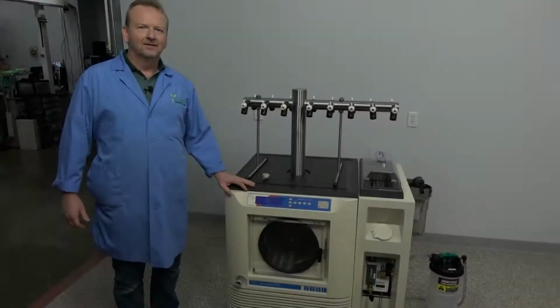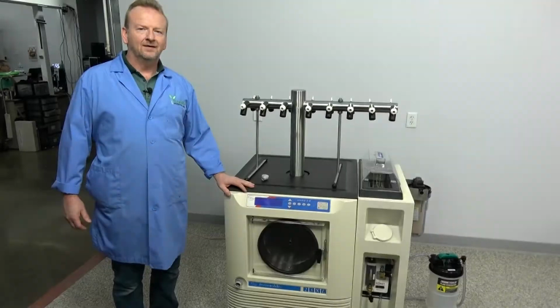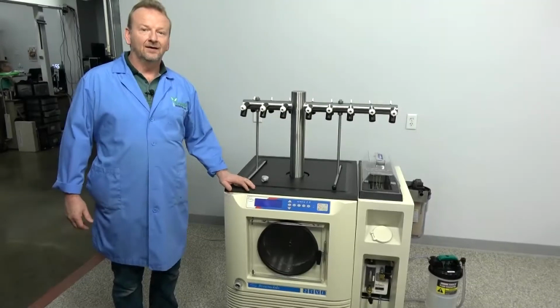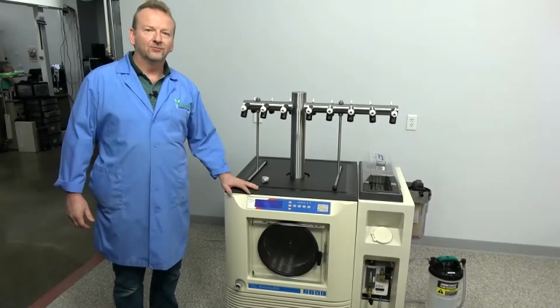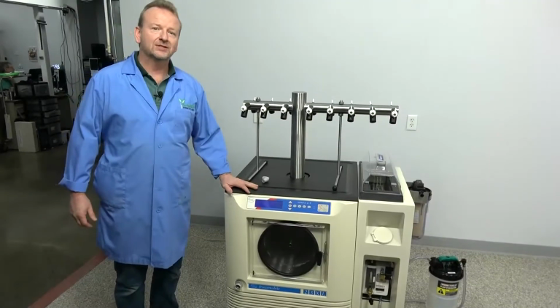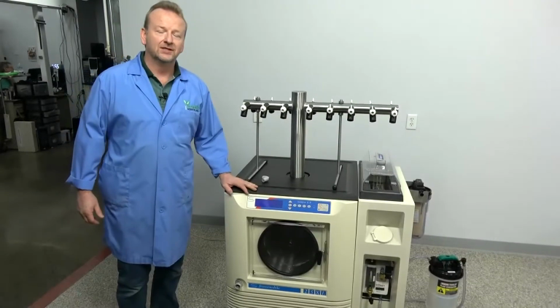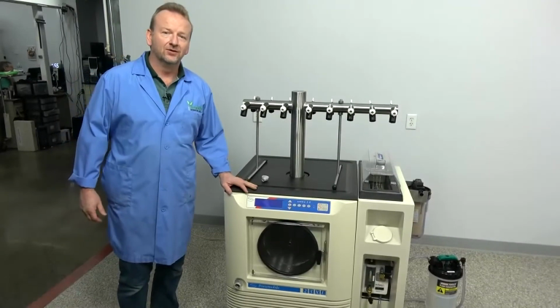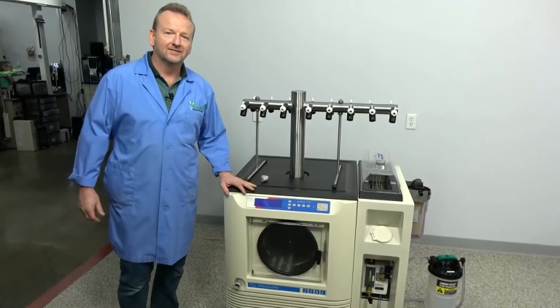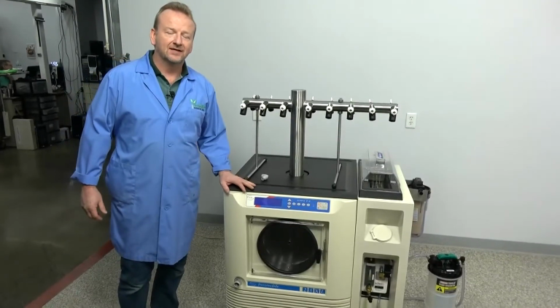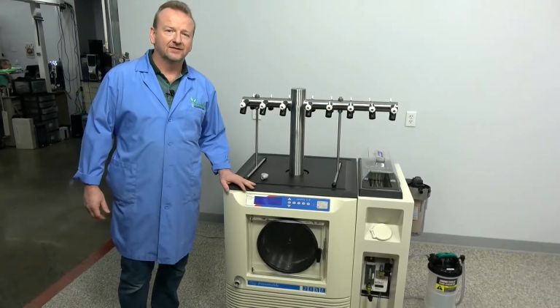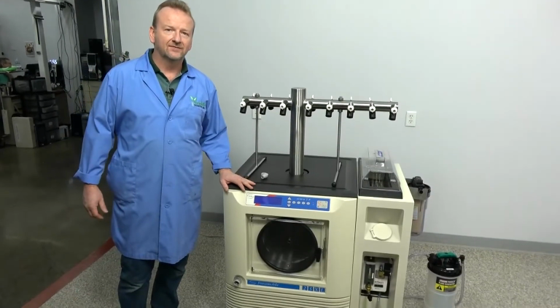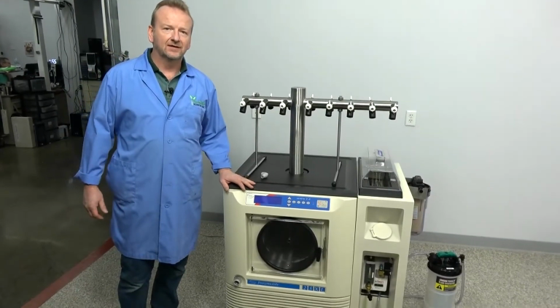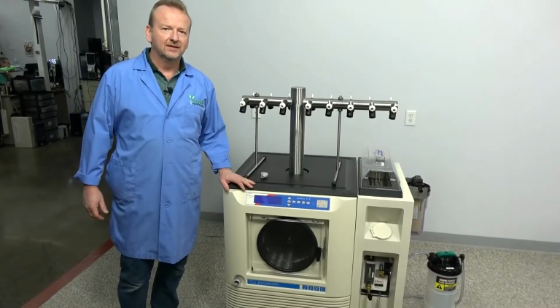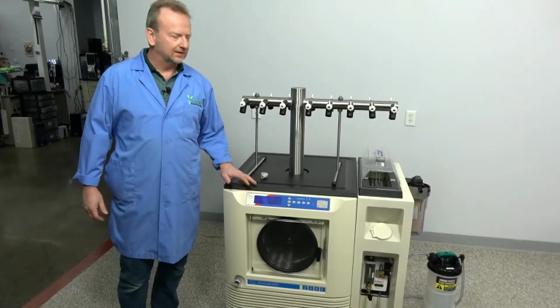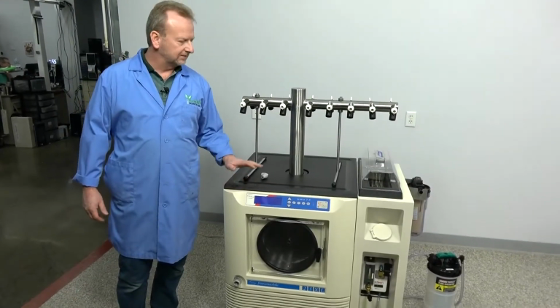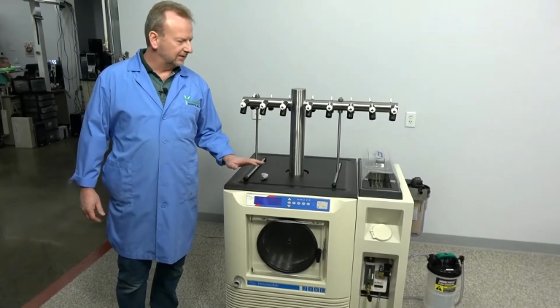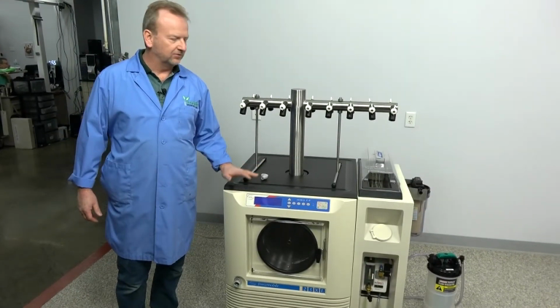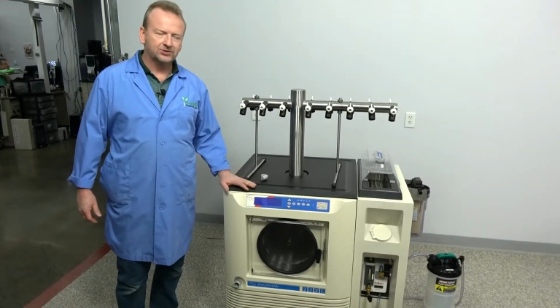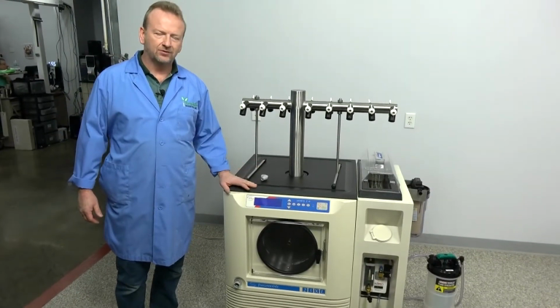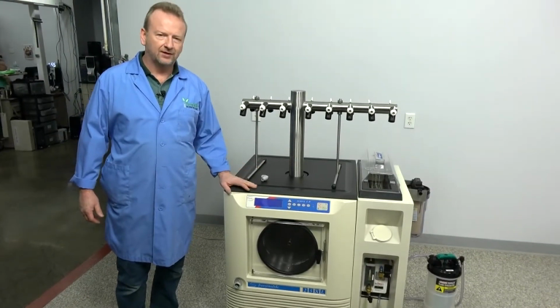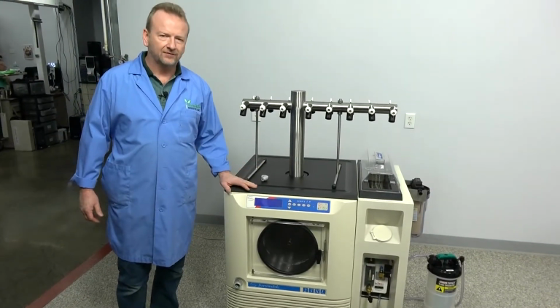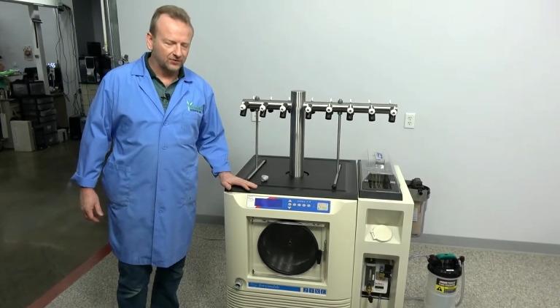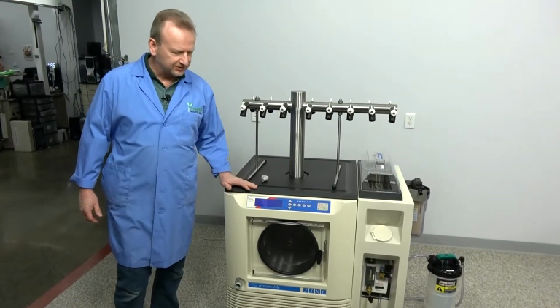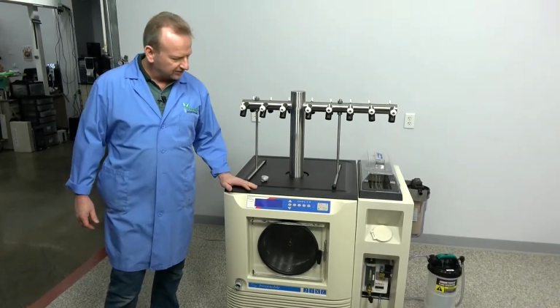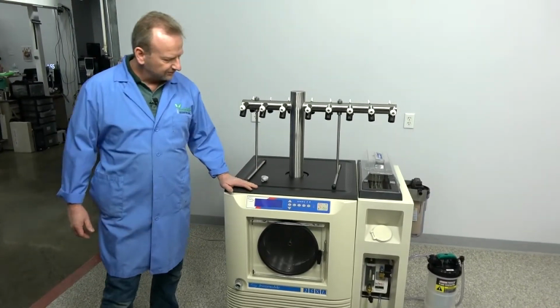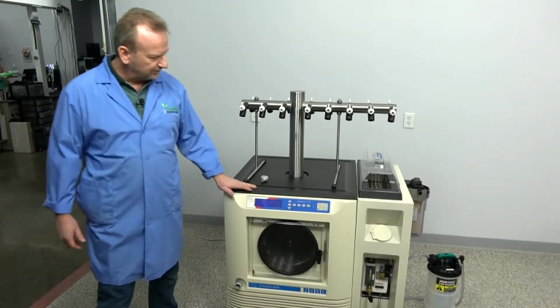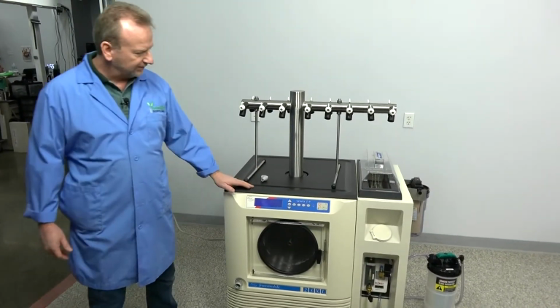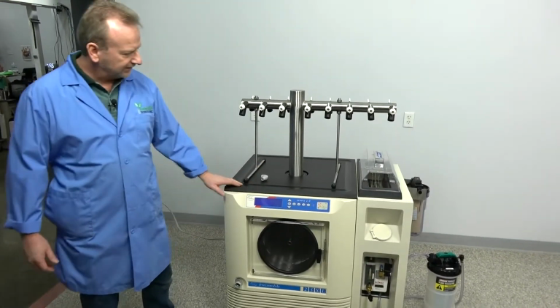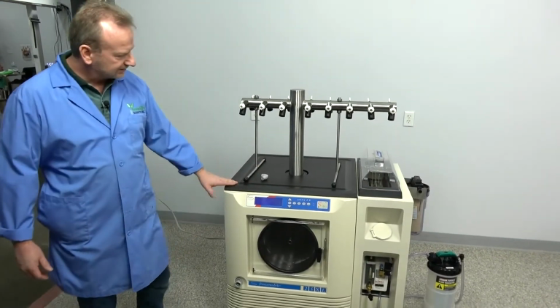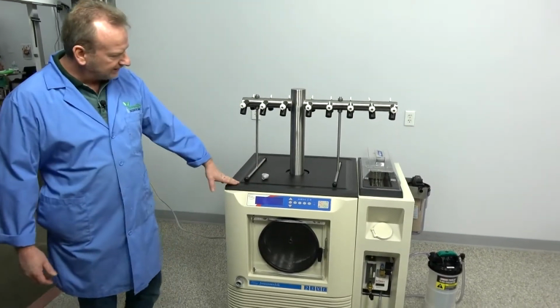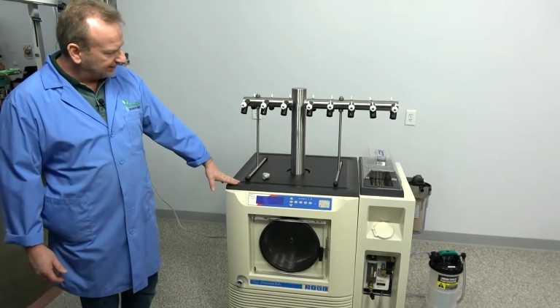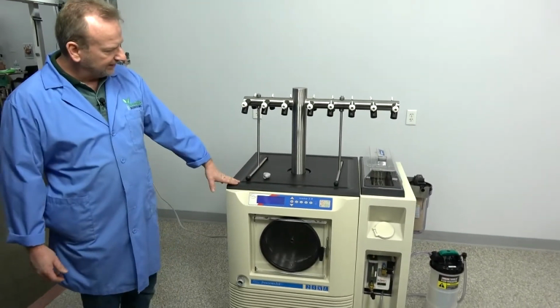Hi, I'm Rich at New Life Scientific, and today I want to show off the Virtus freeze mobile that we just got in.